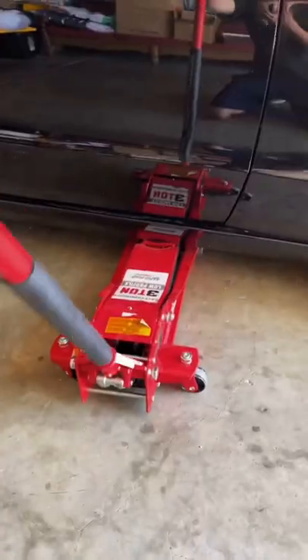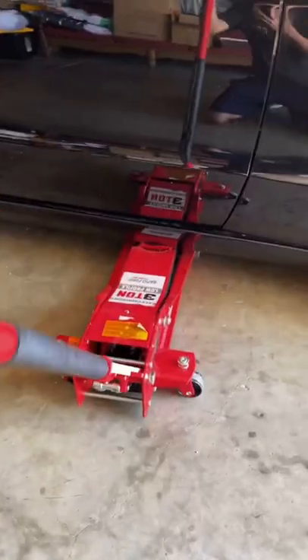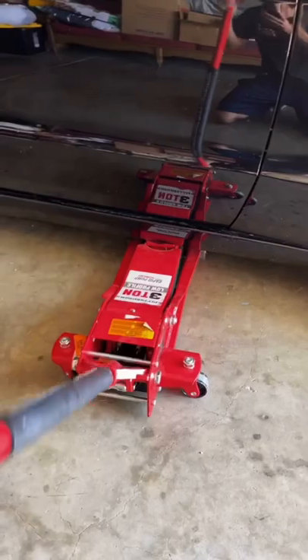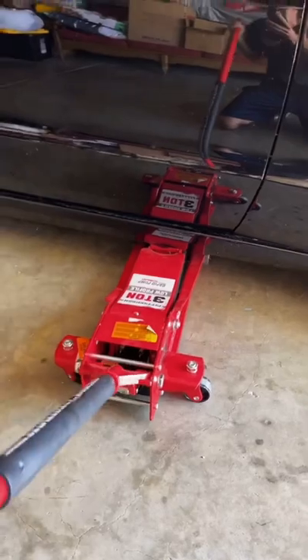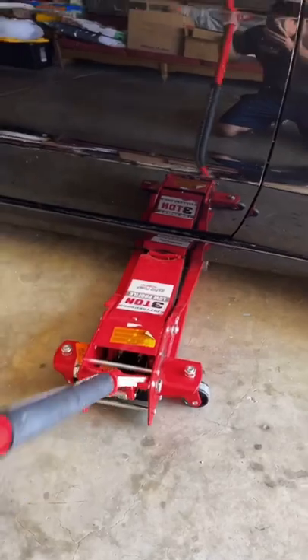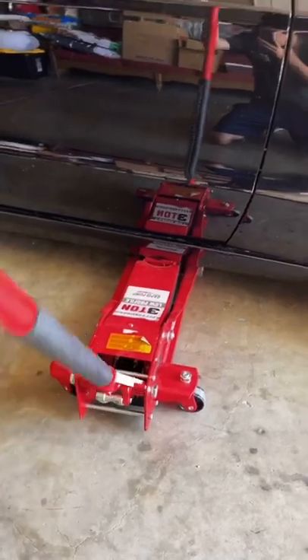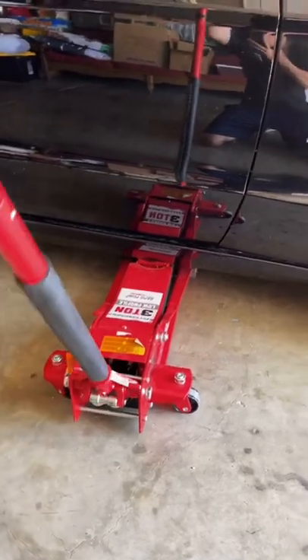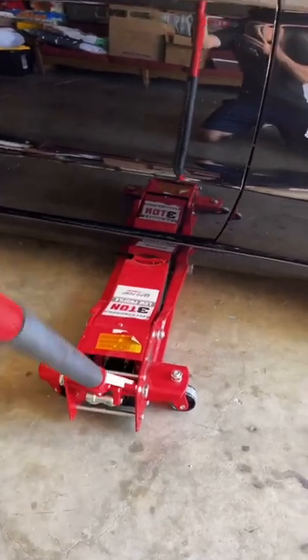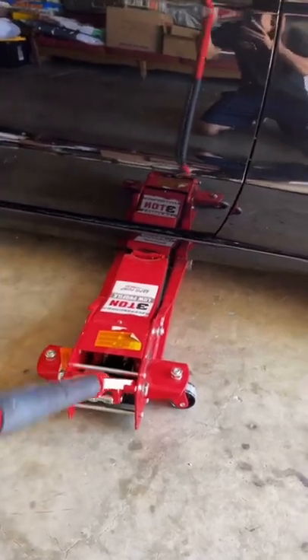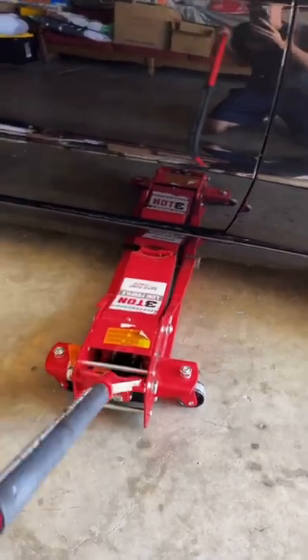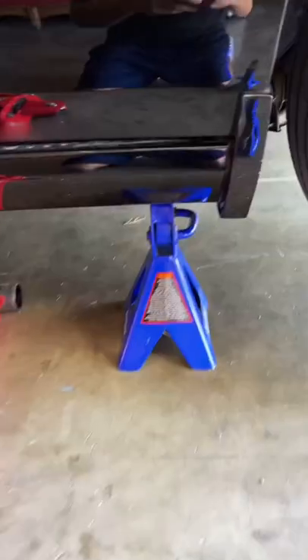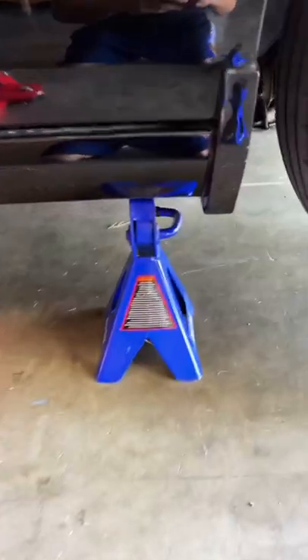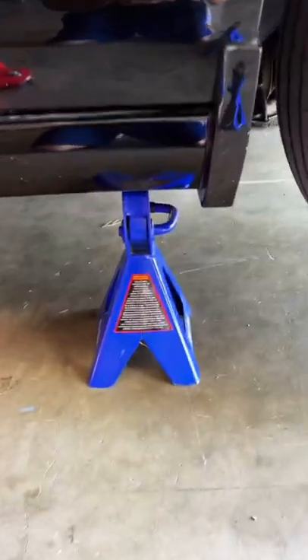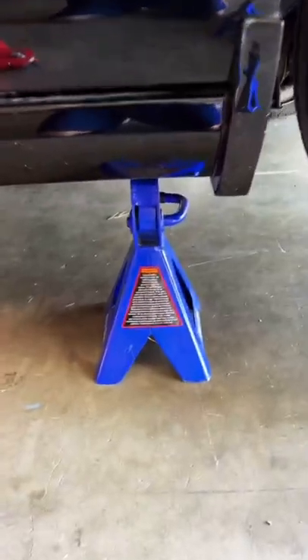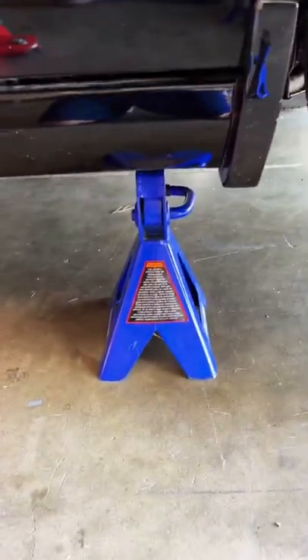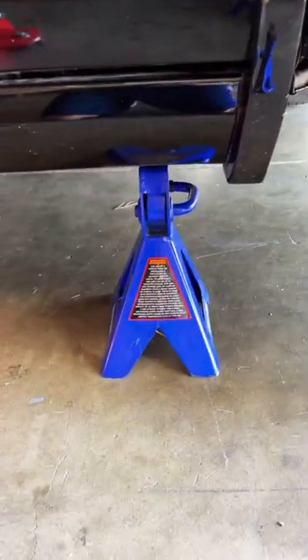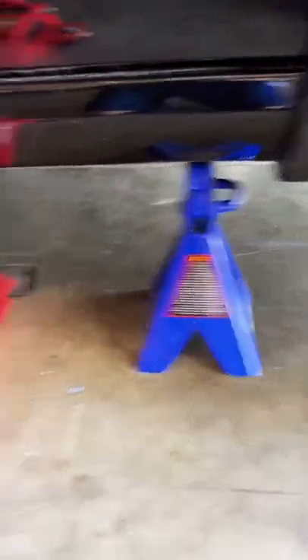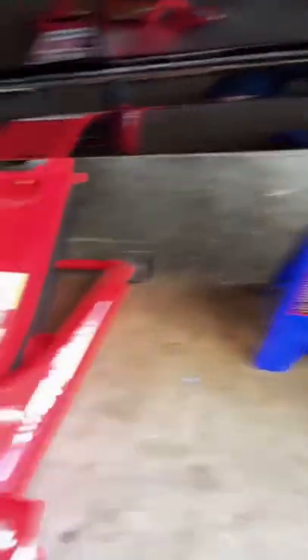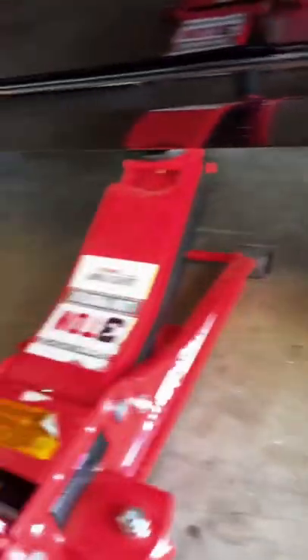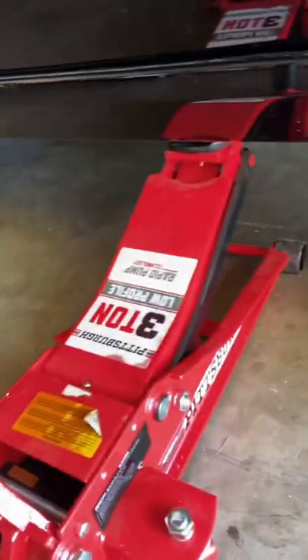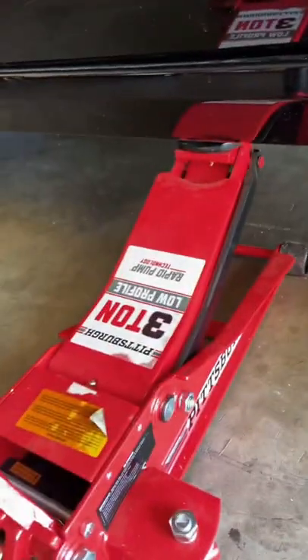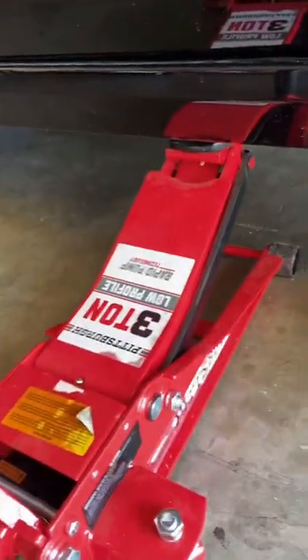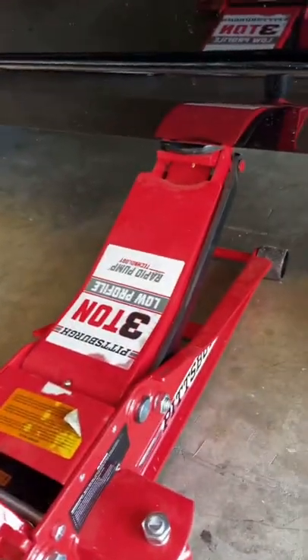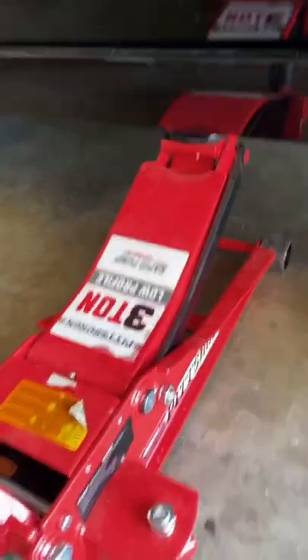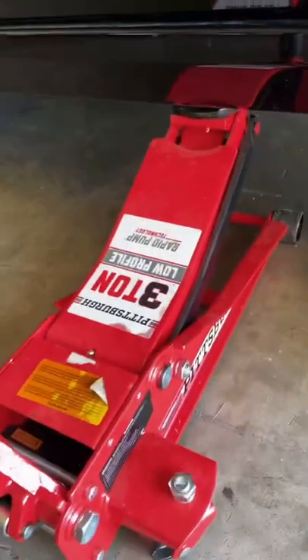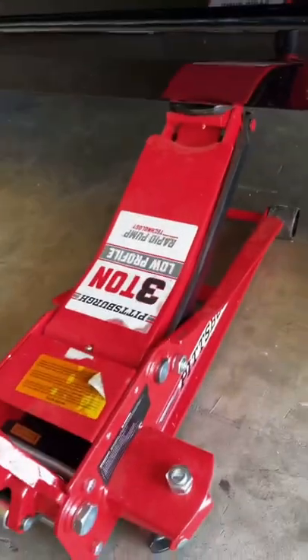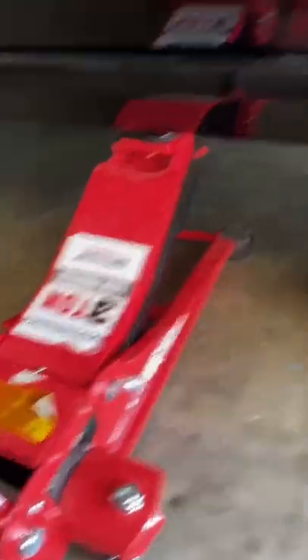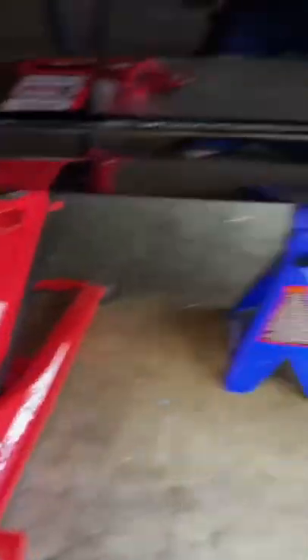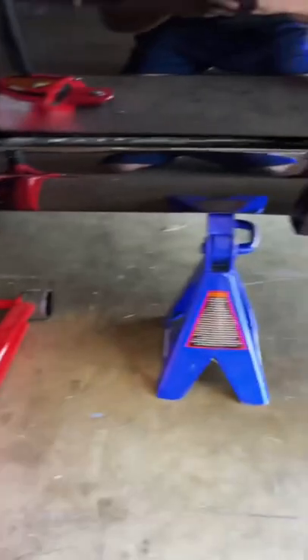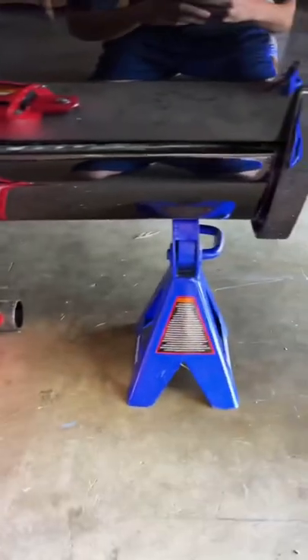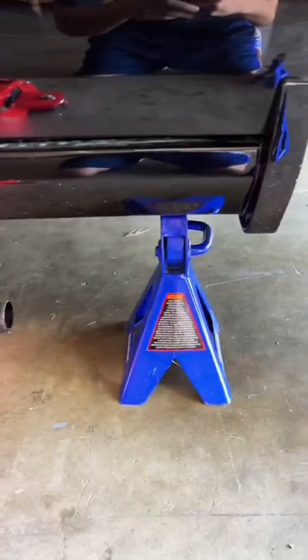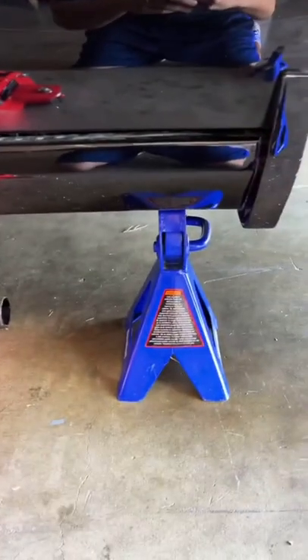Next, jack up your car. Then put your car on jack stands. Never go underneath your car with just the jack — that's for safety purposes.